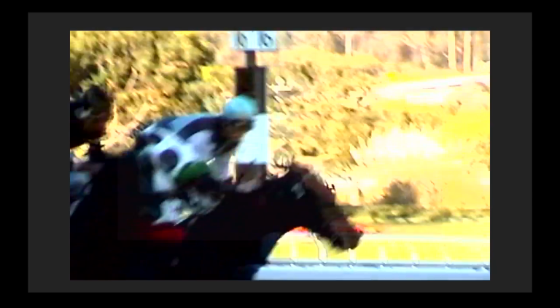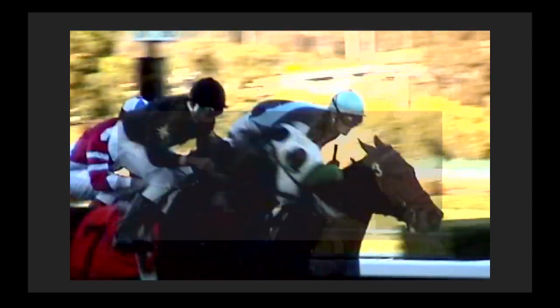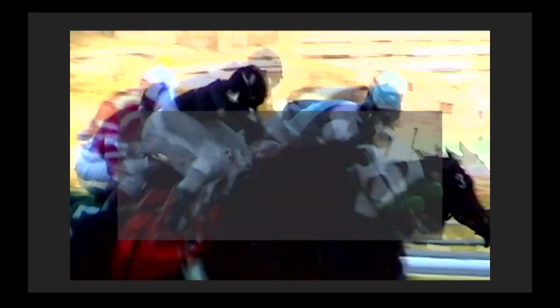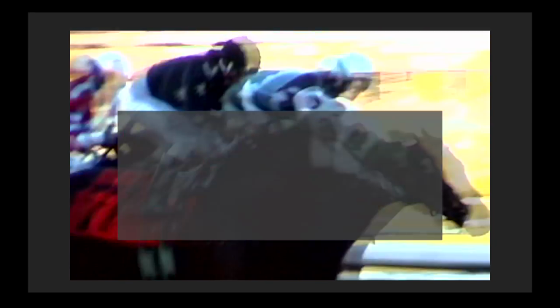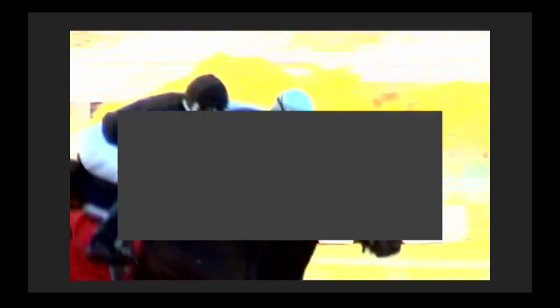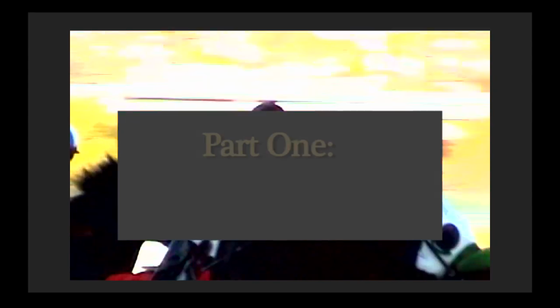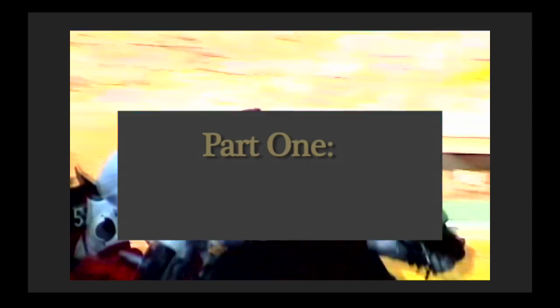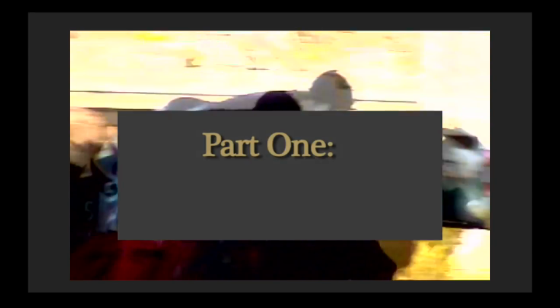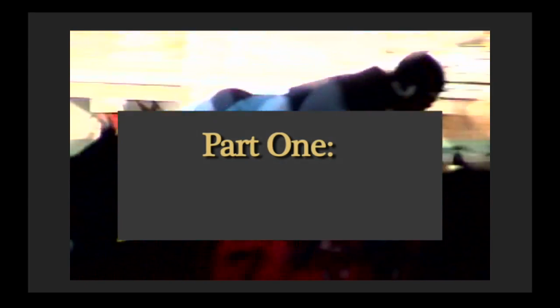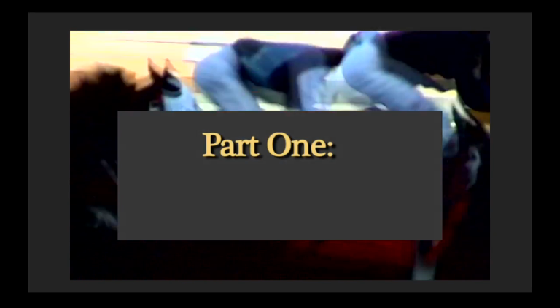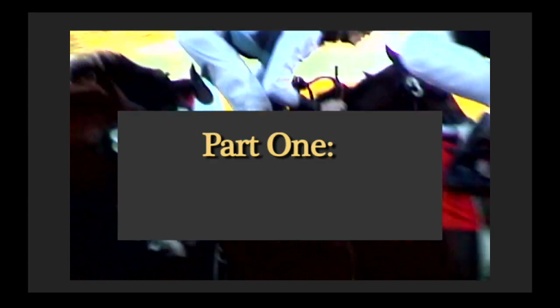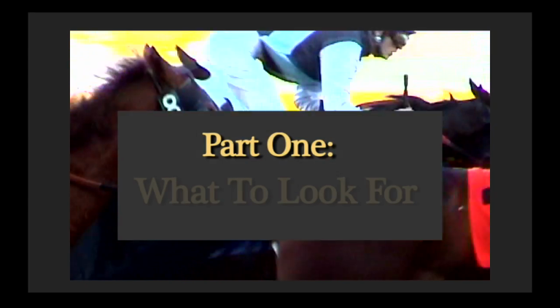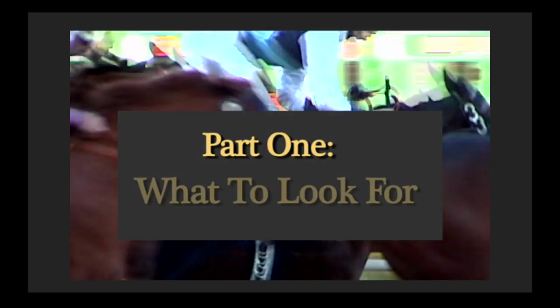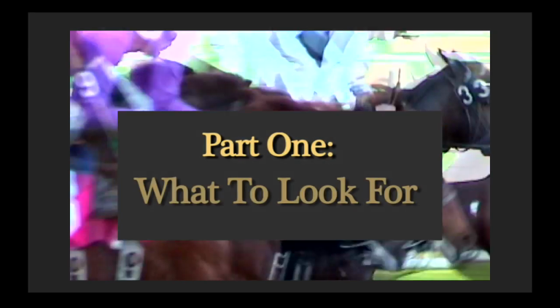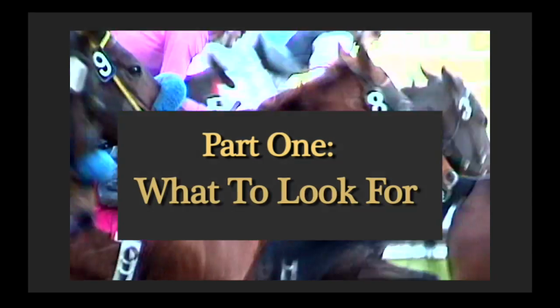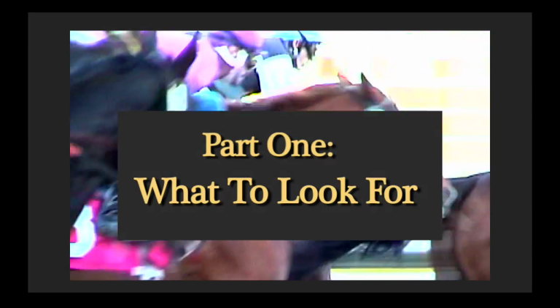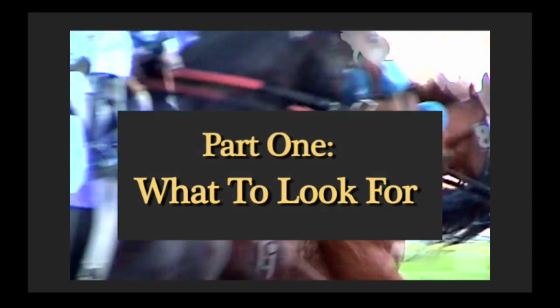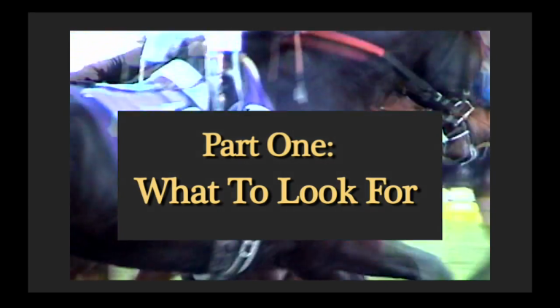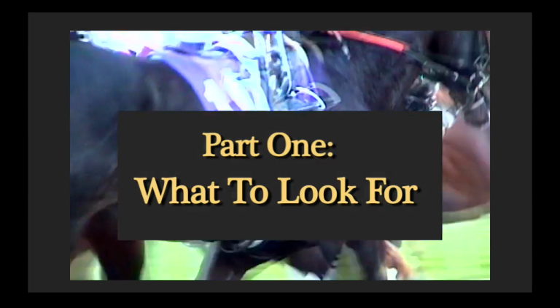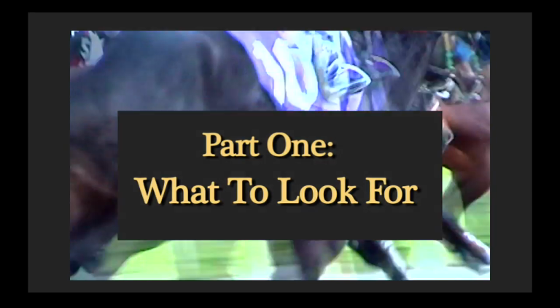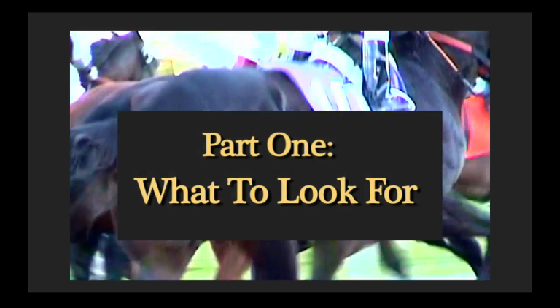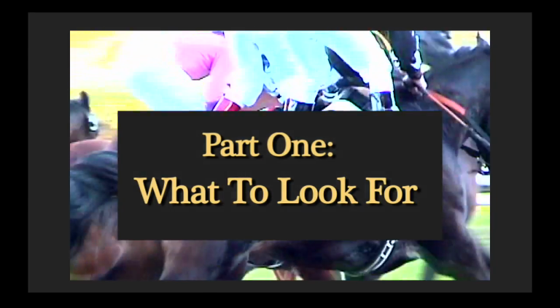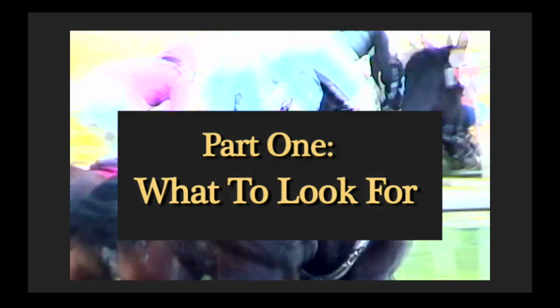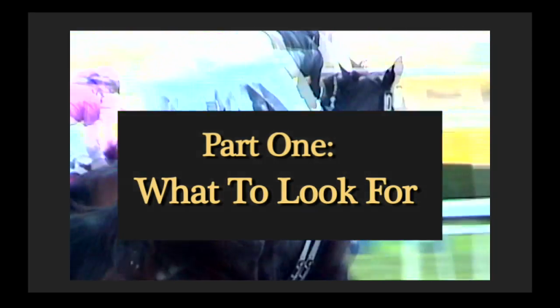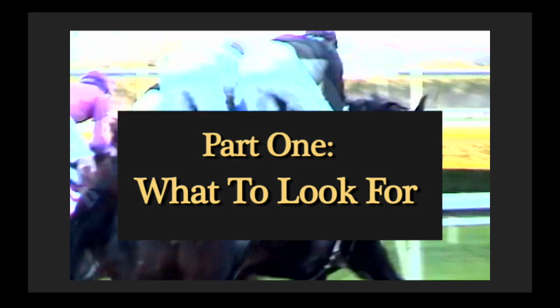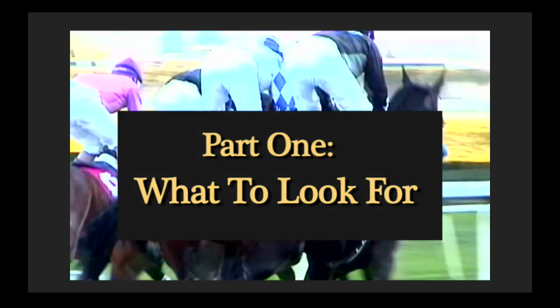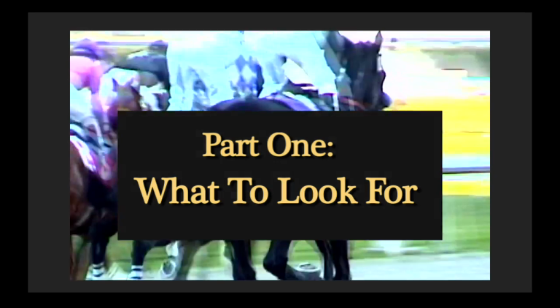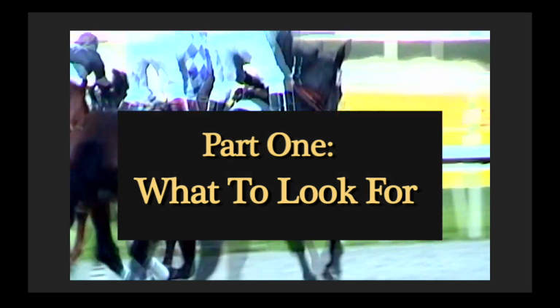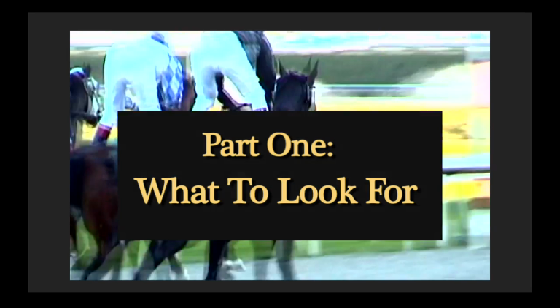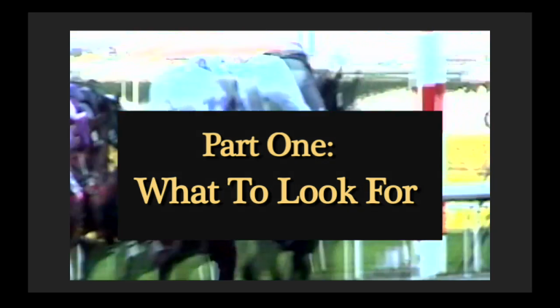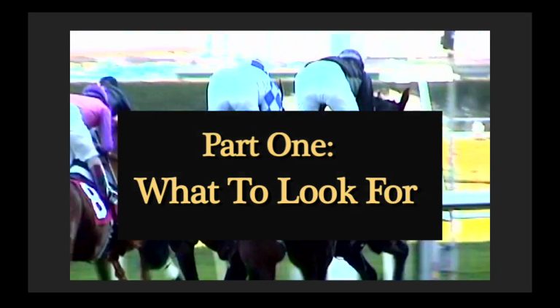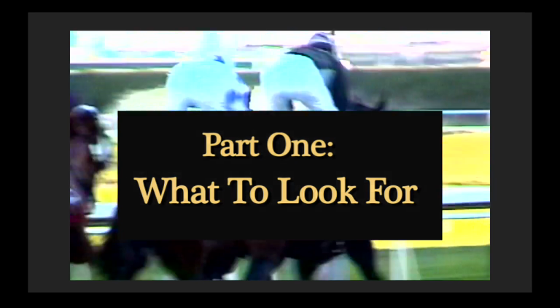All horses racing on recognized tracks in the U.S. are required to have lip tattoos for identification purposes.